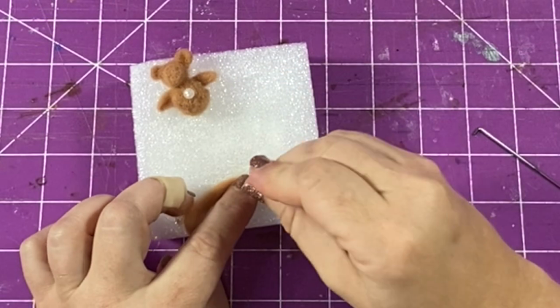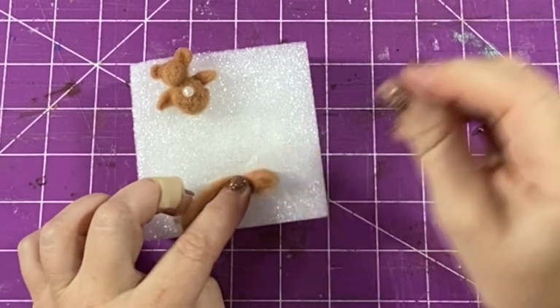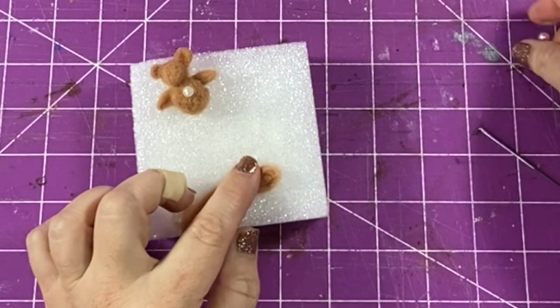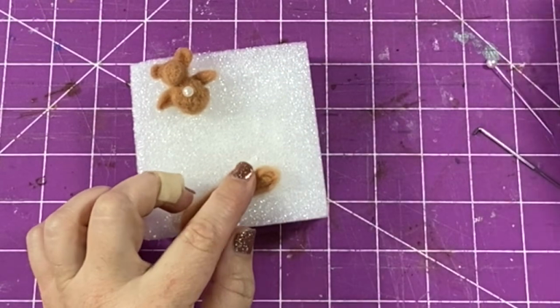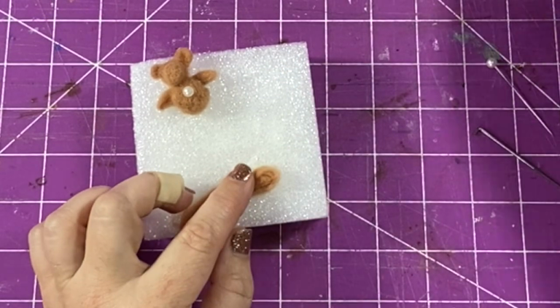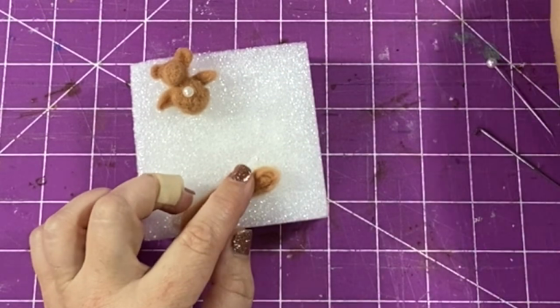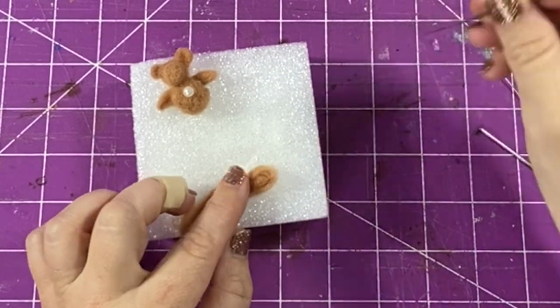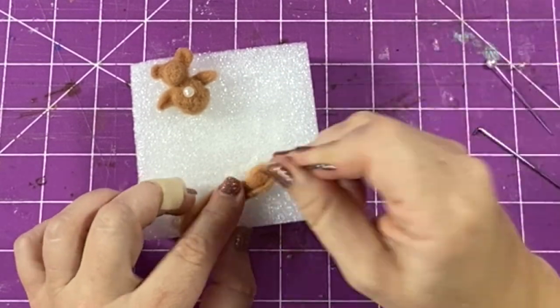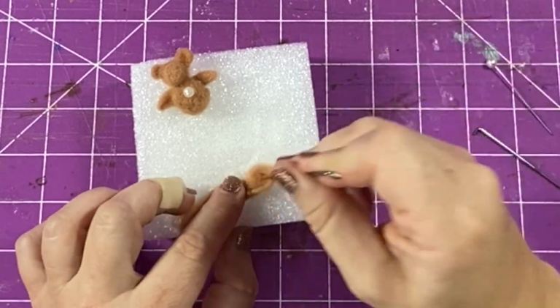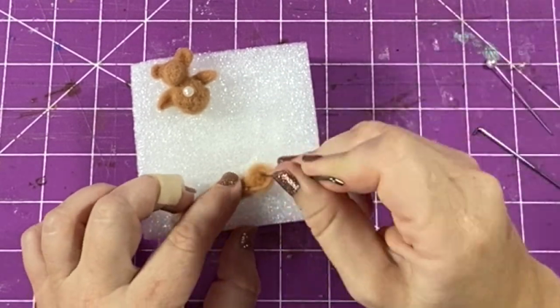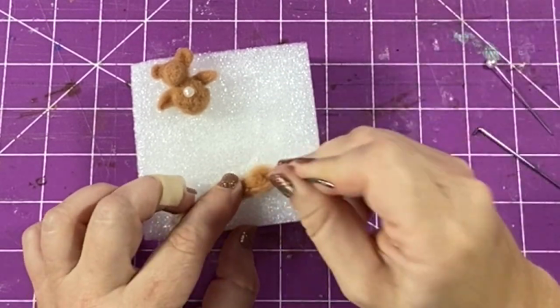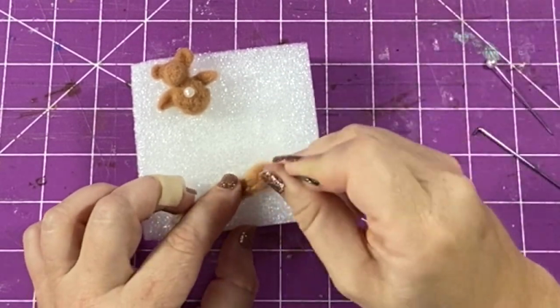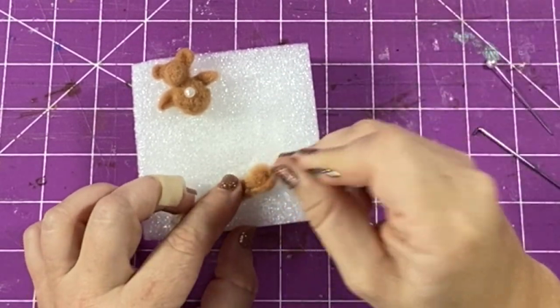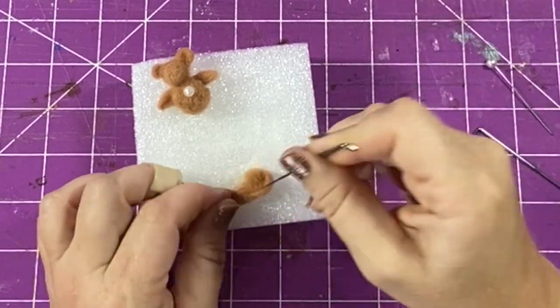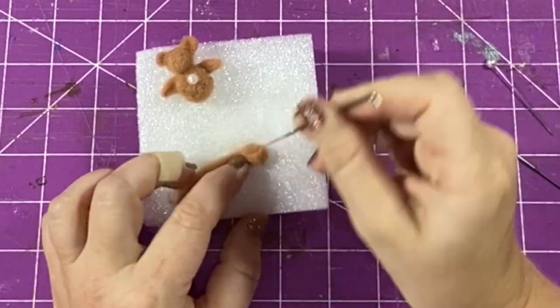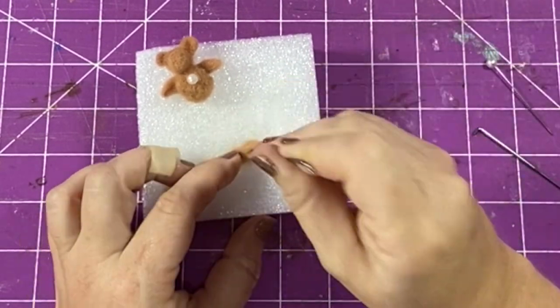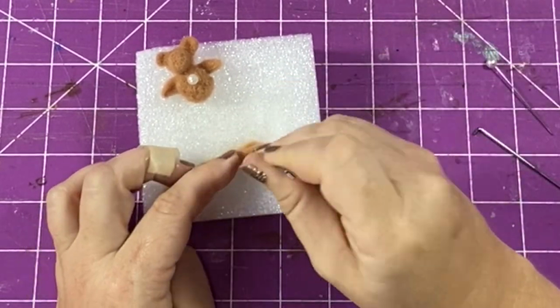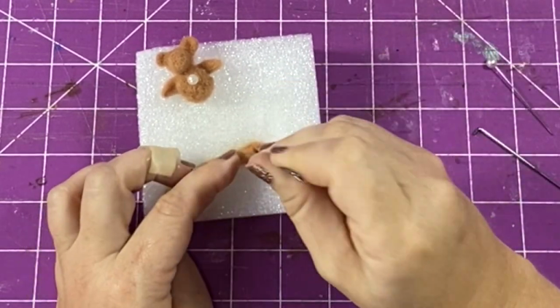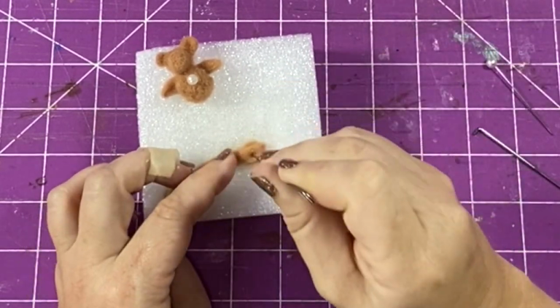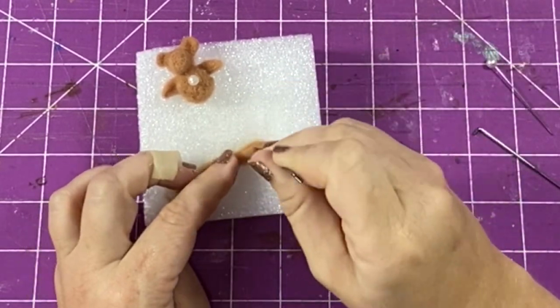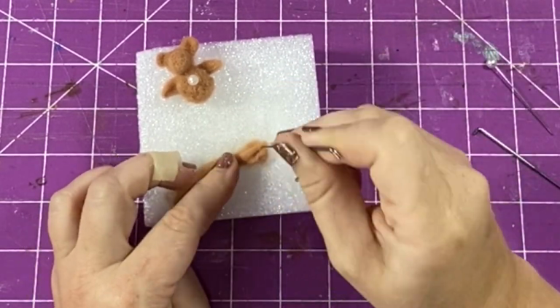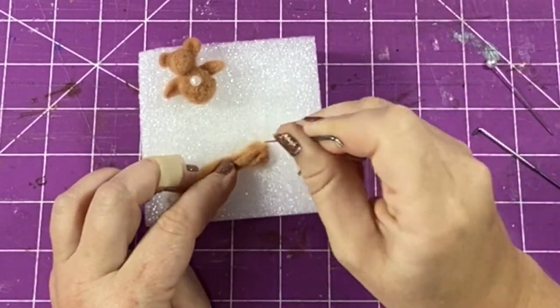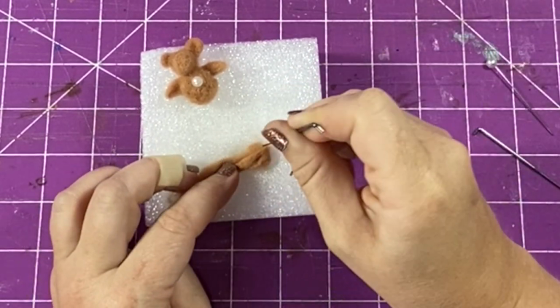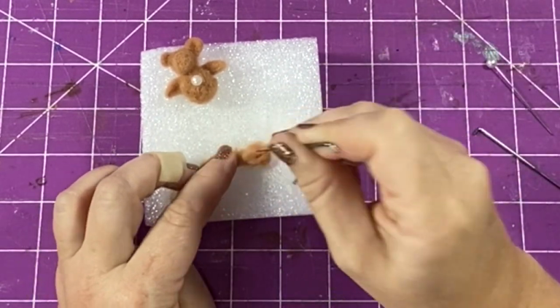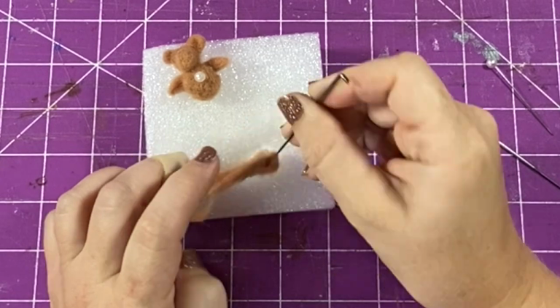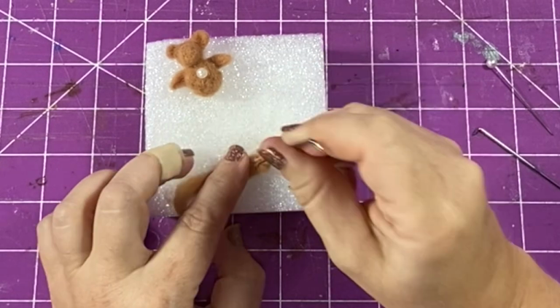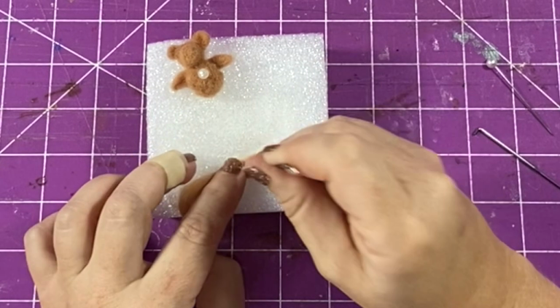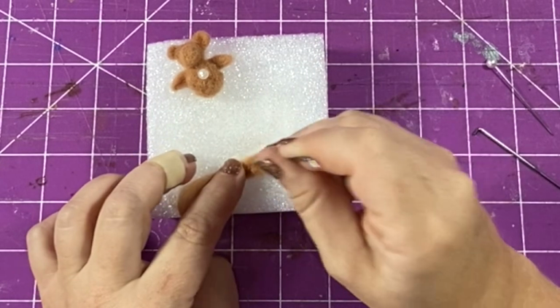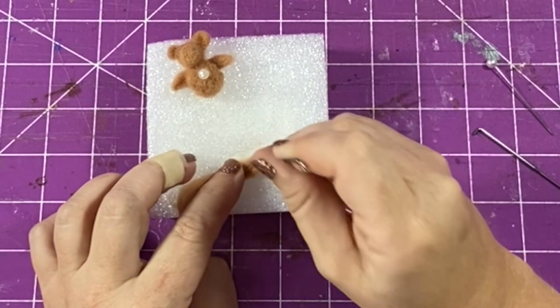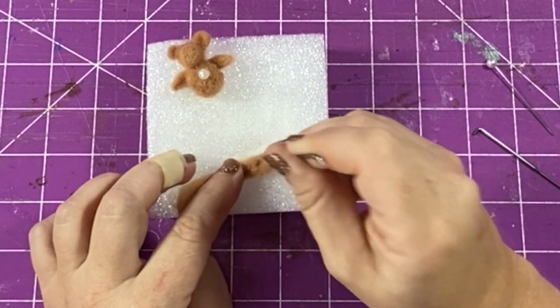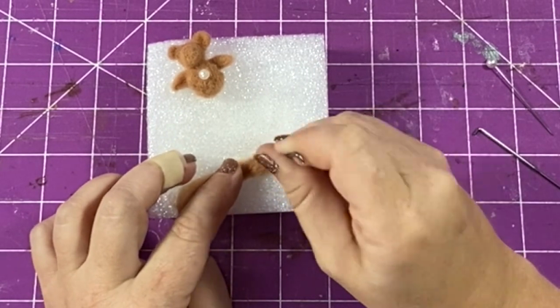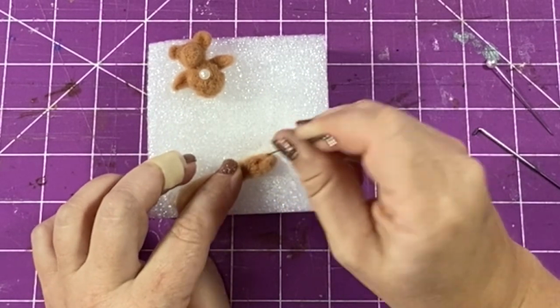Then I'm going to do the same process for his legs, just making his legs a little bit thicker than his arms.